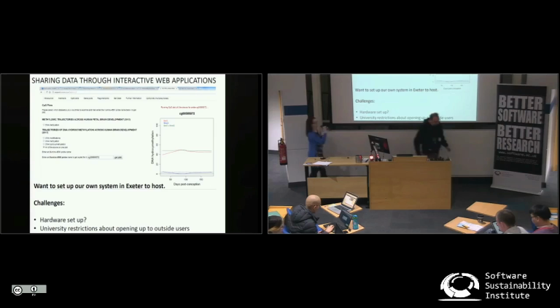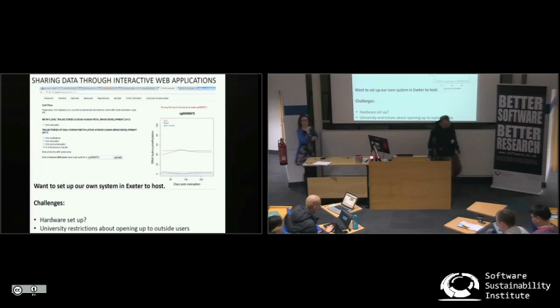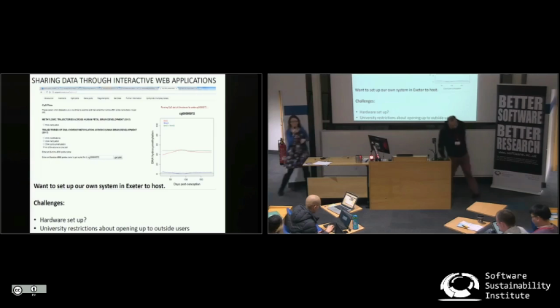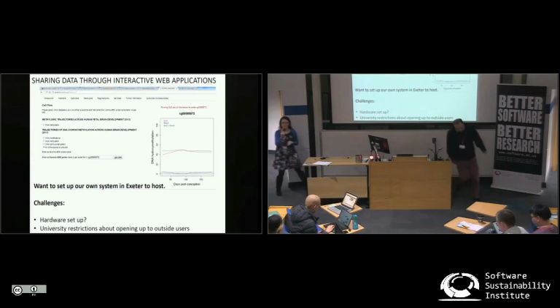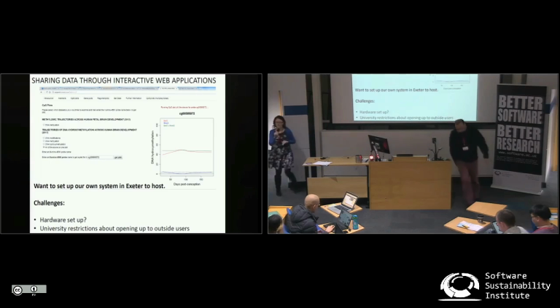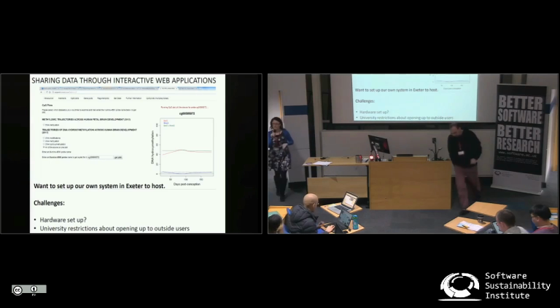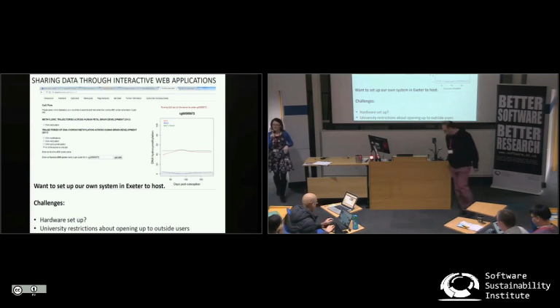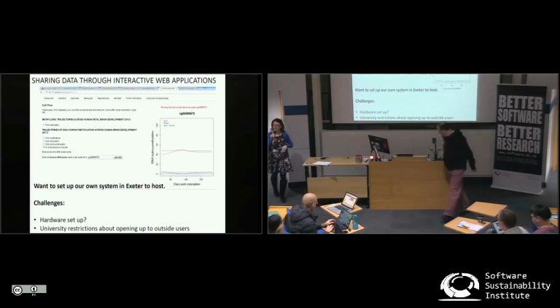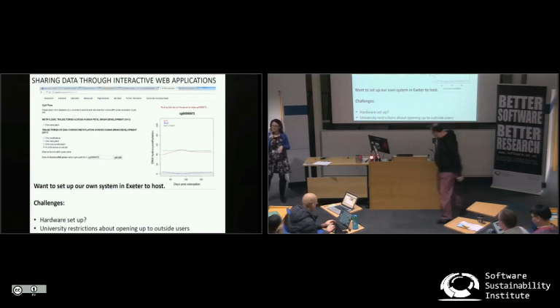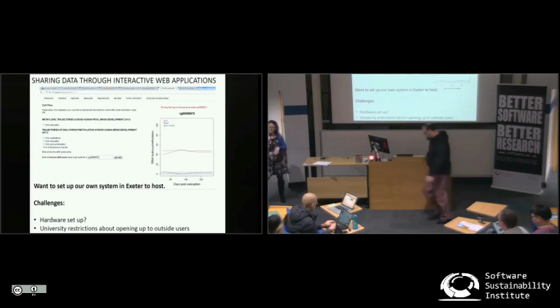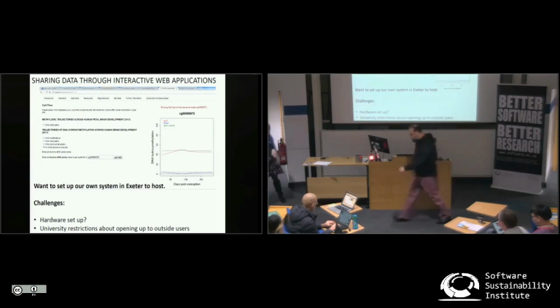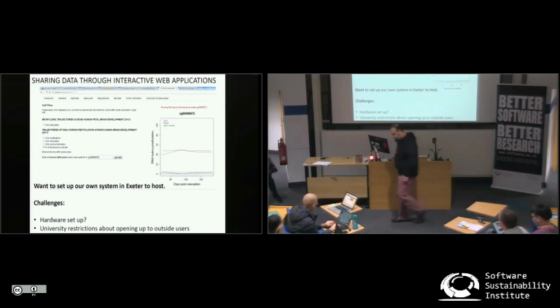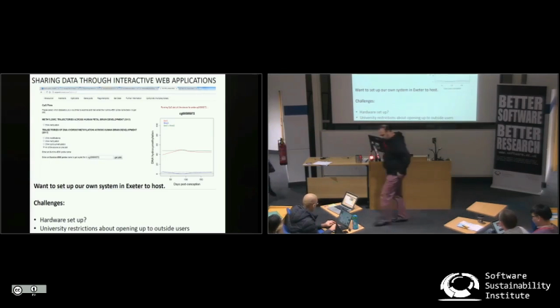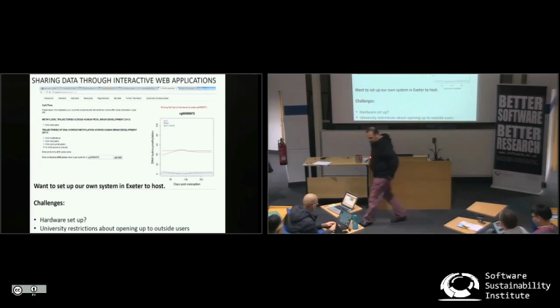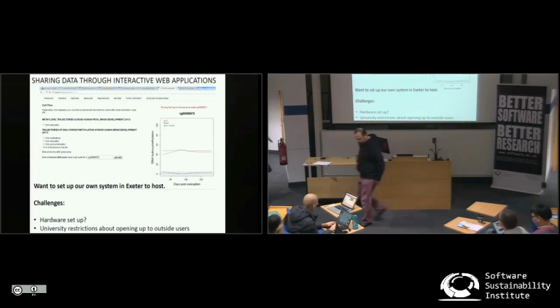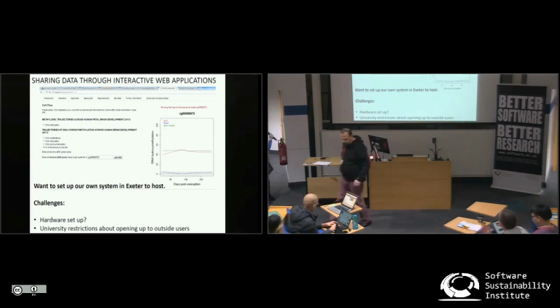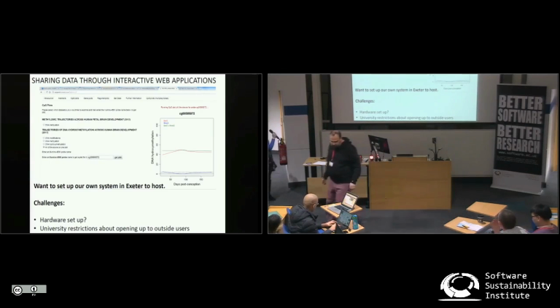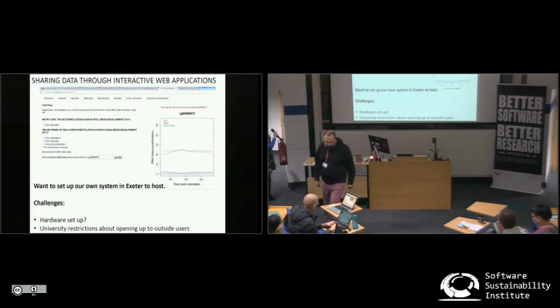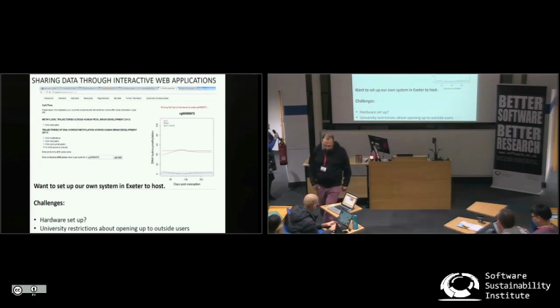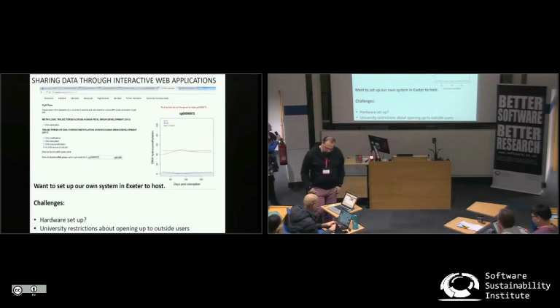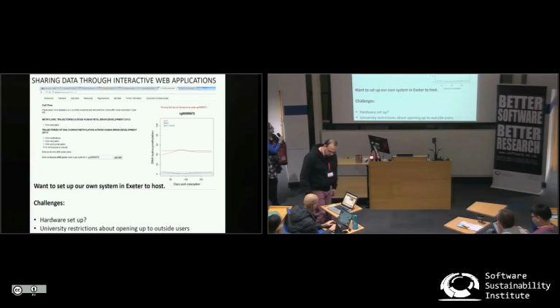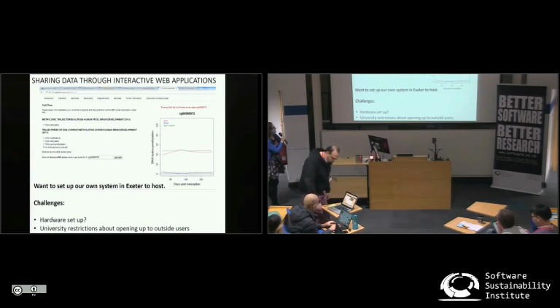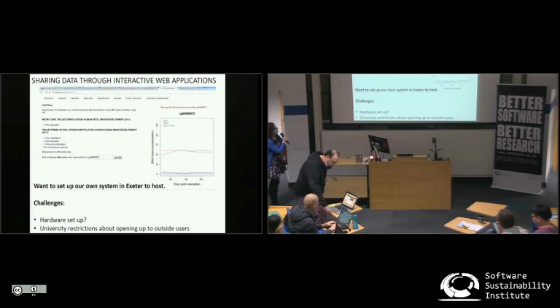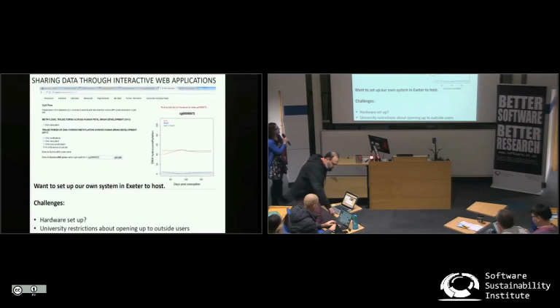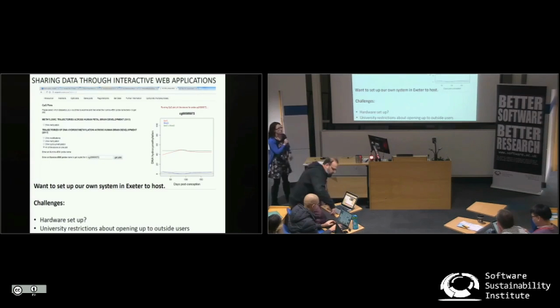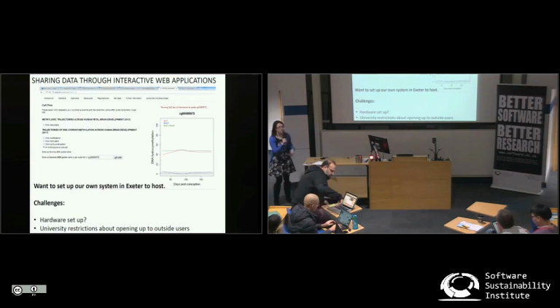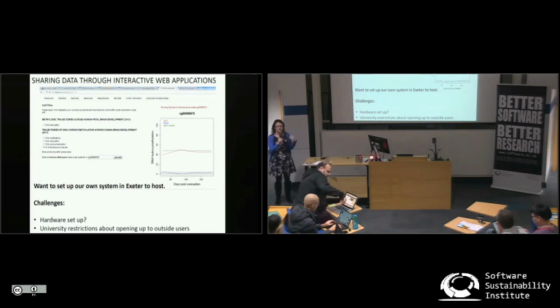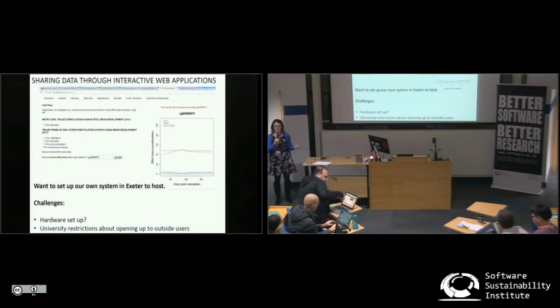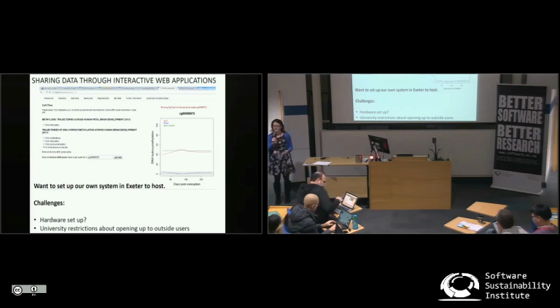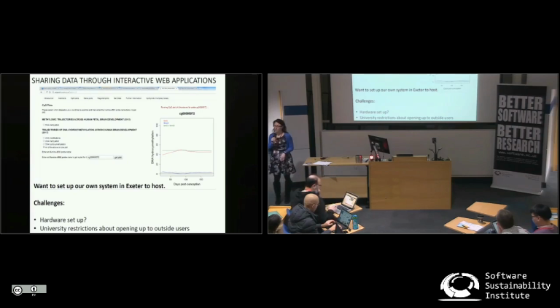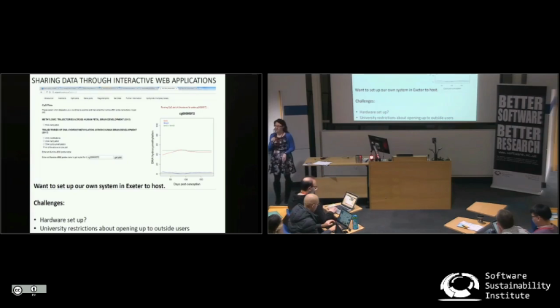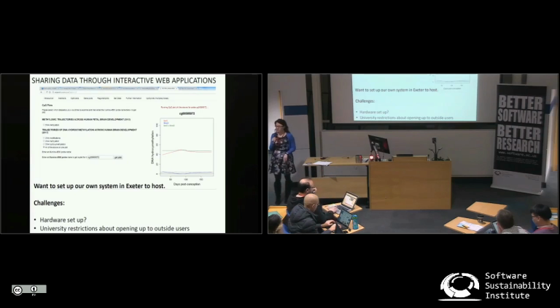My name is Eilish Hannan. I've come from the University of Exeter, where I work in the Complex Disease Epigenetics group.